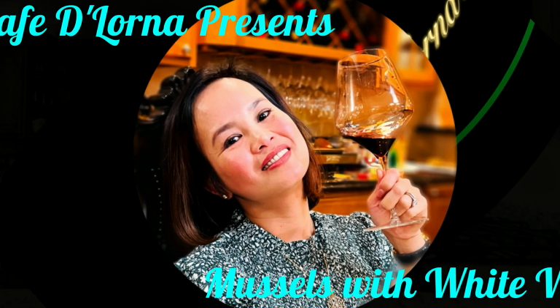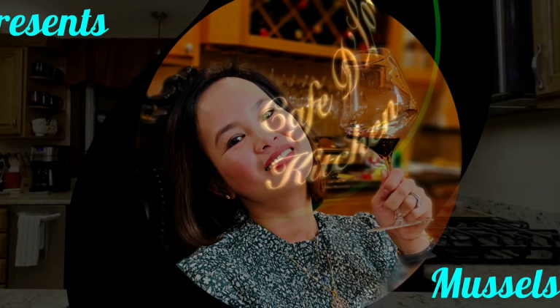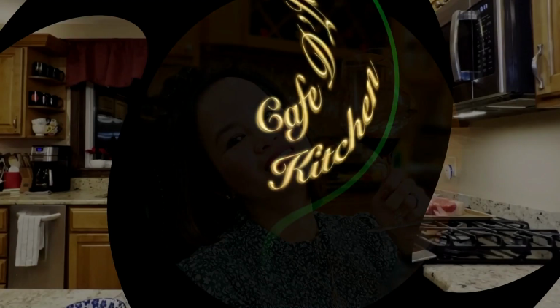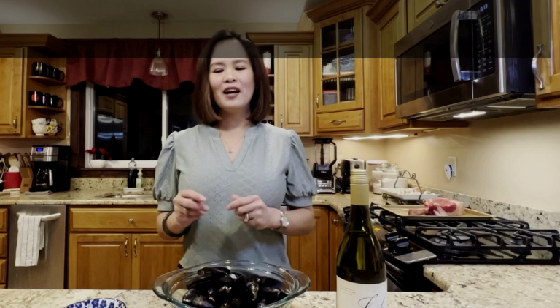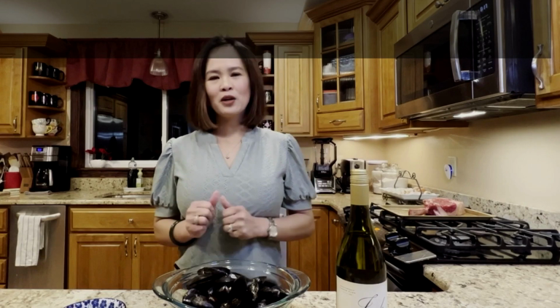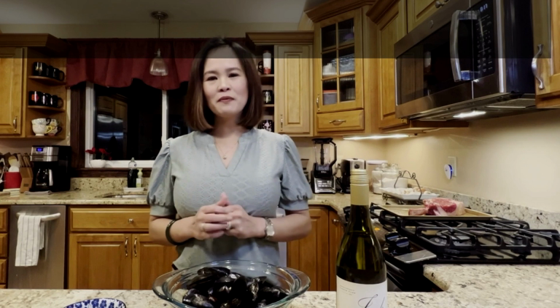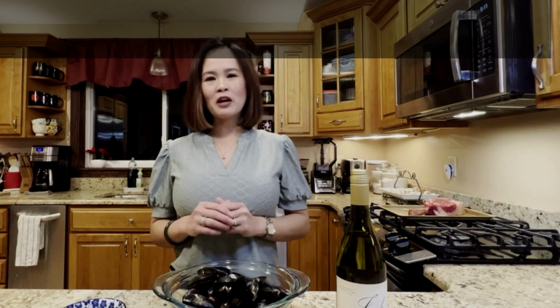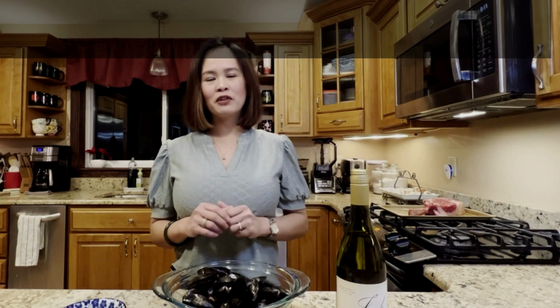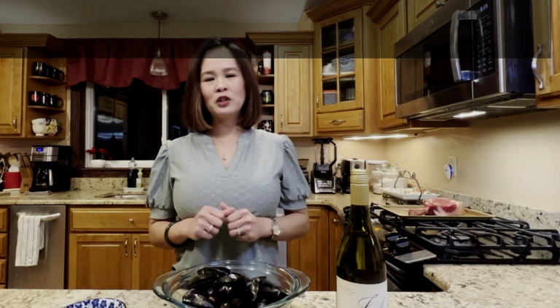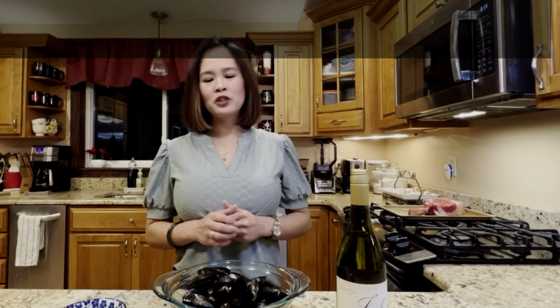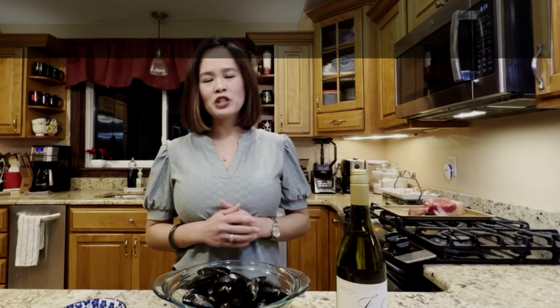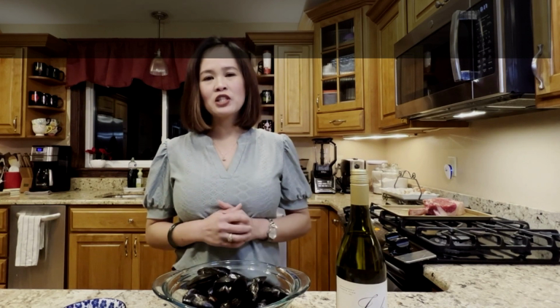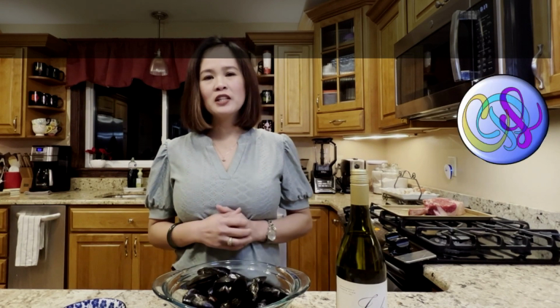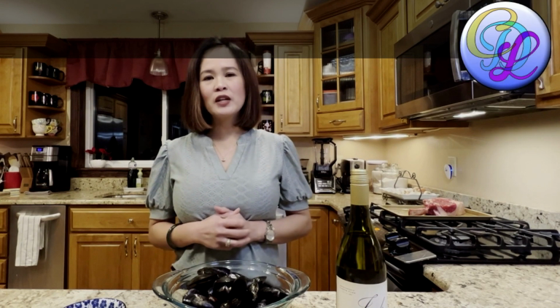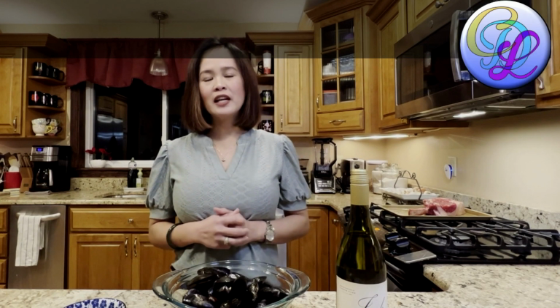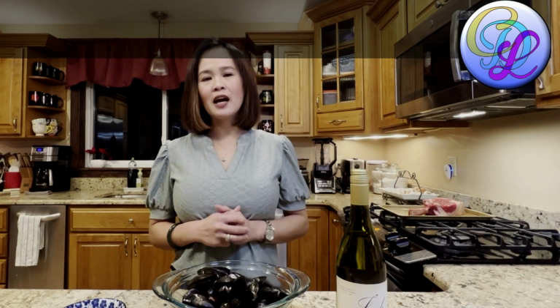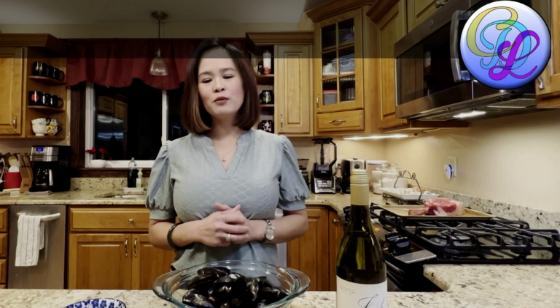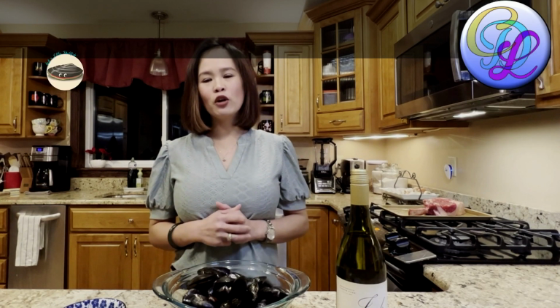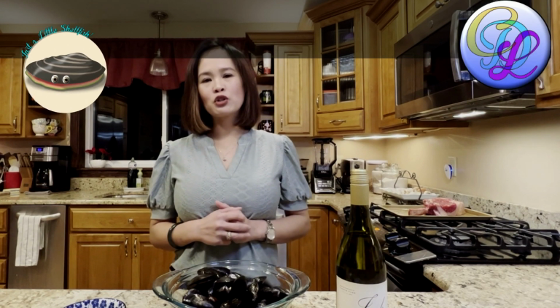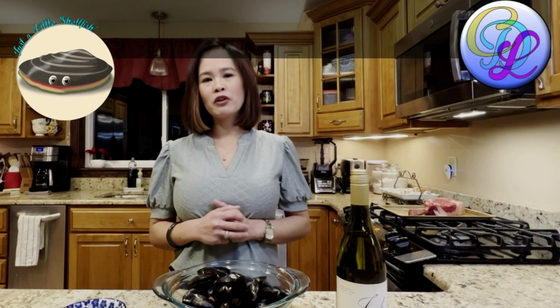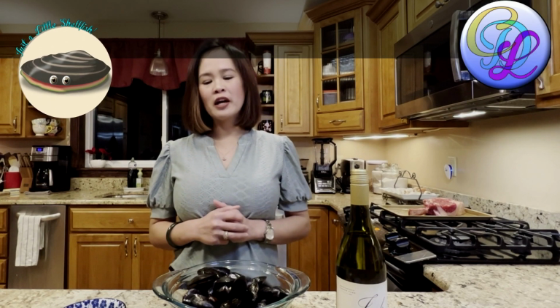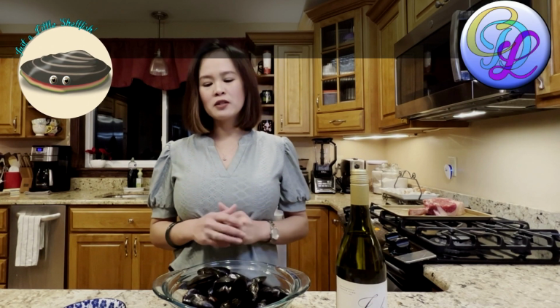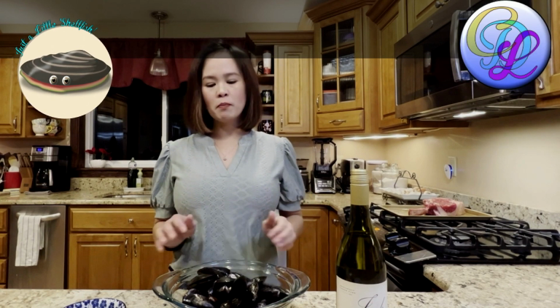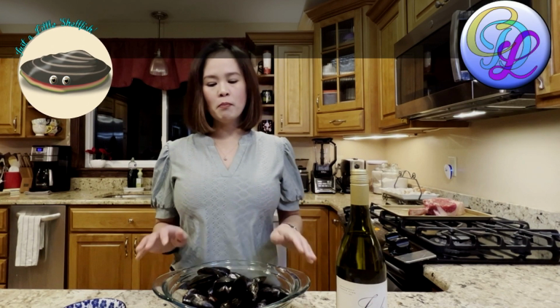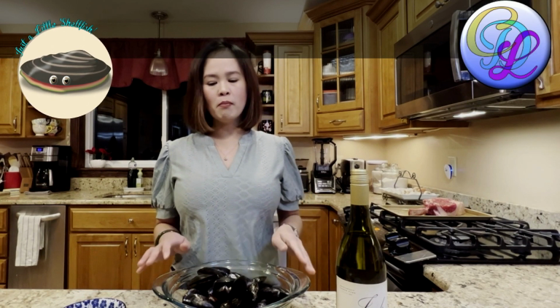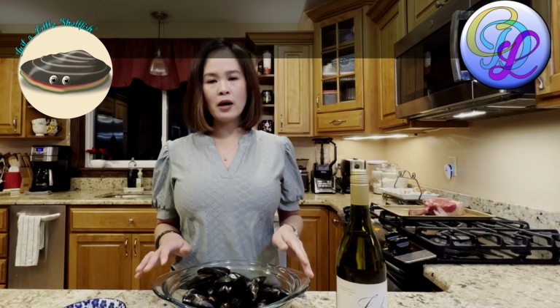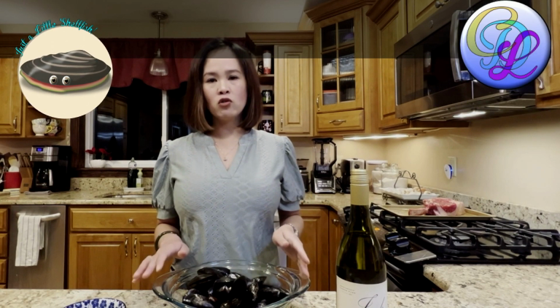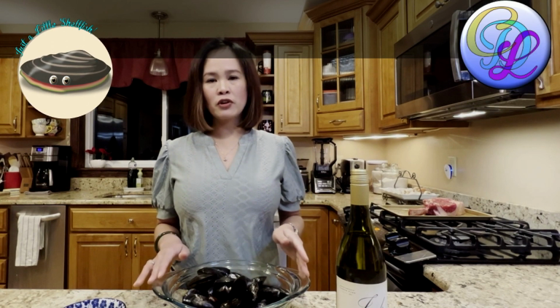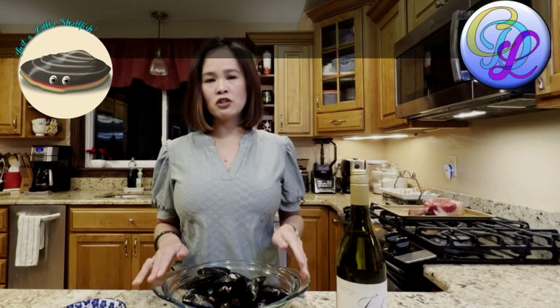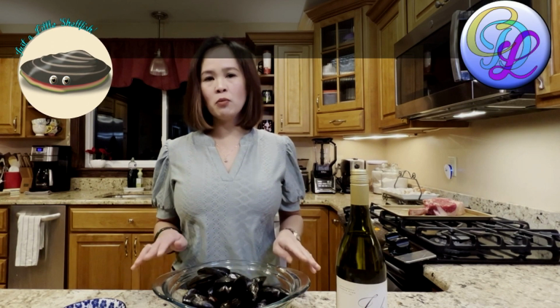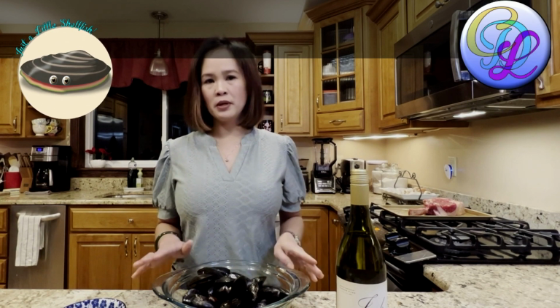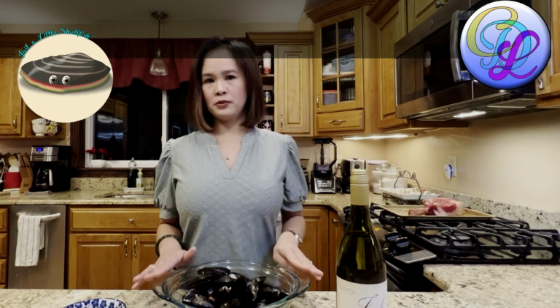Hi, welcome to Cafe Delano's Kitchen. Tonight I am going to show you guys my own version of mussels.